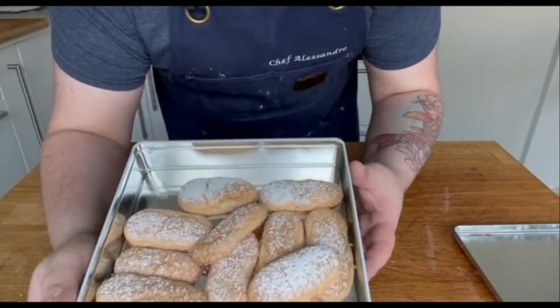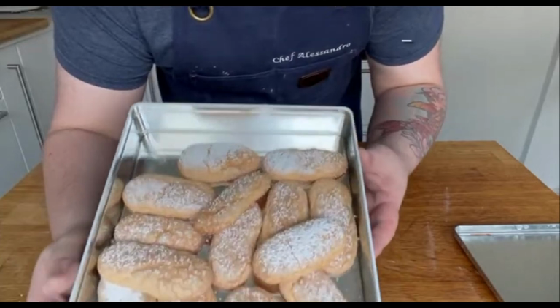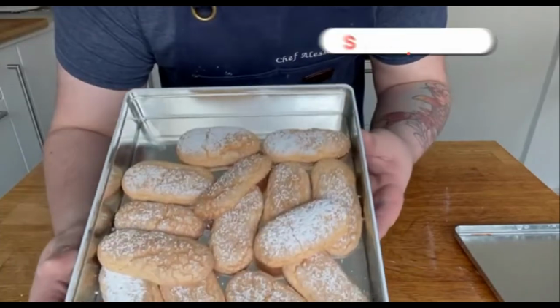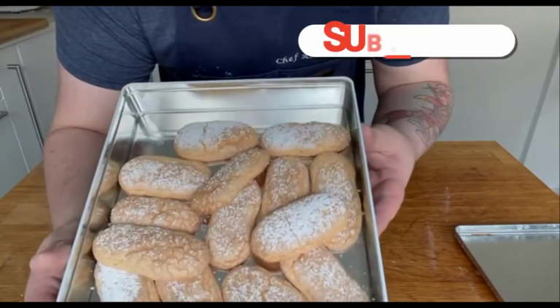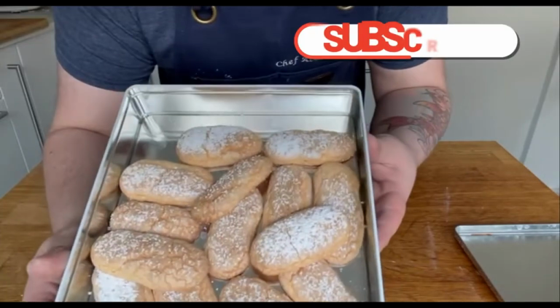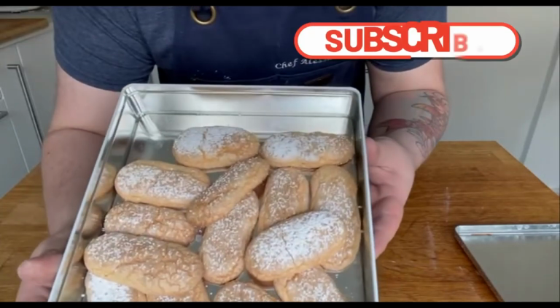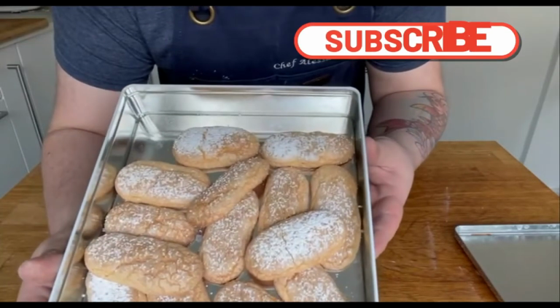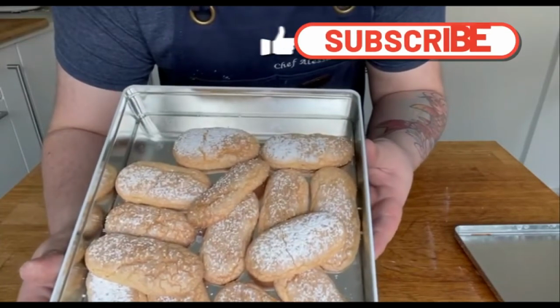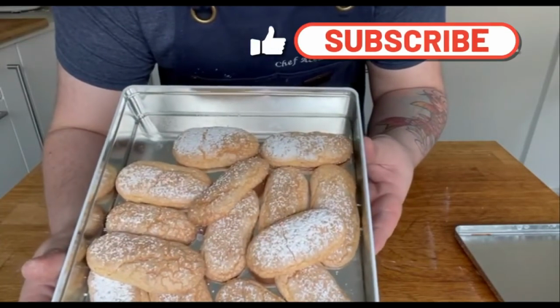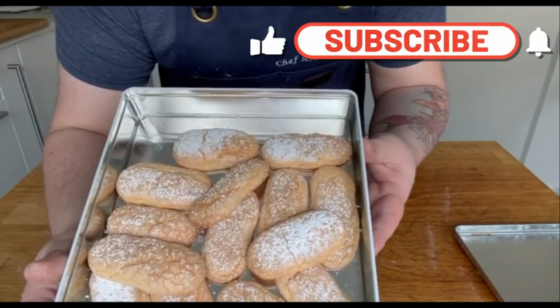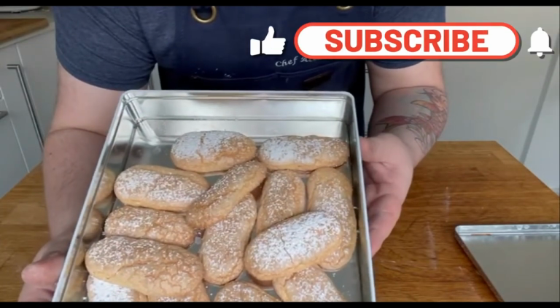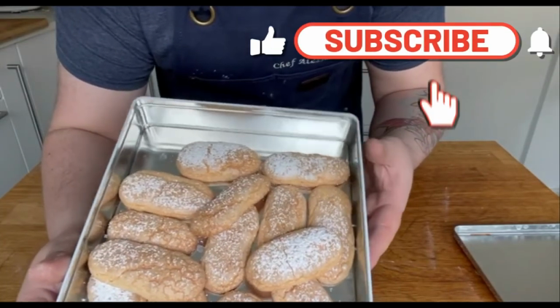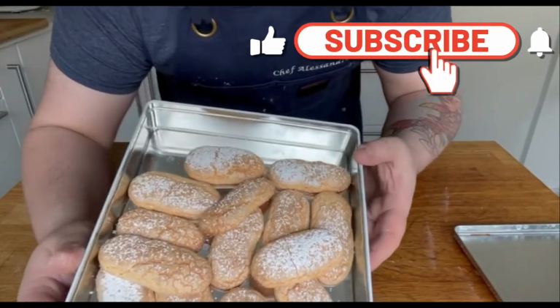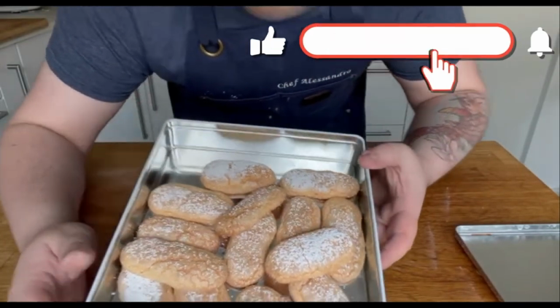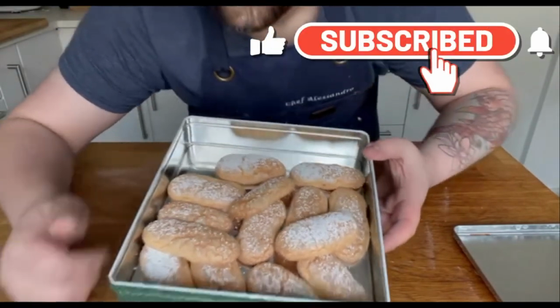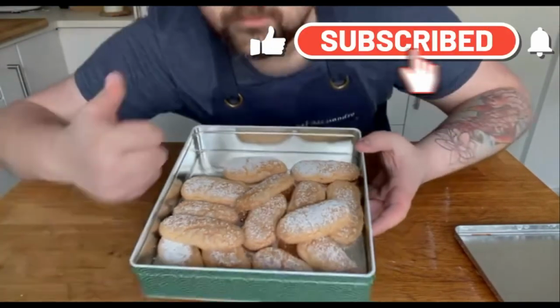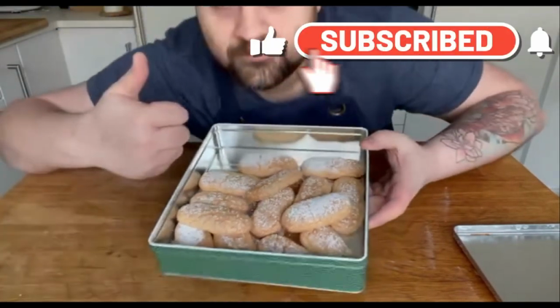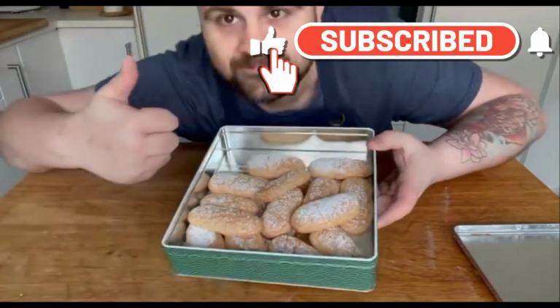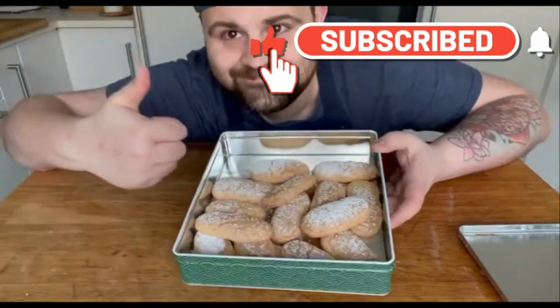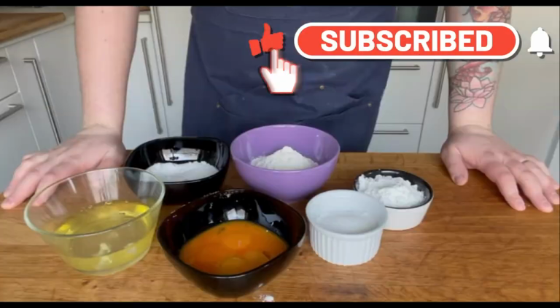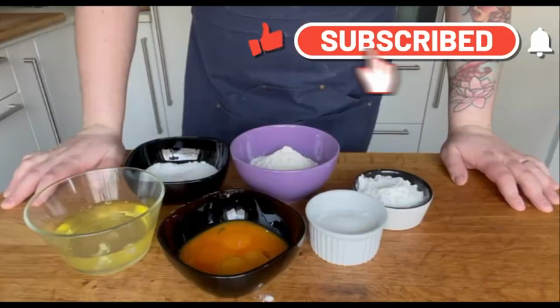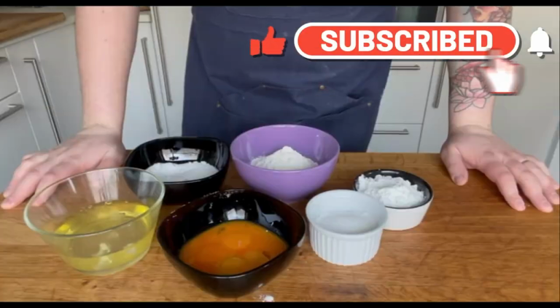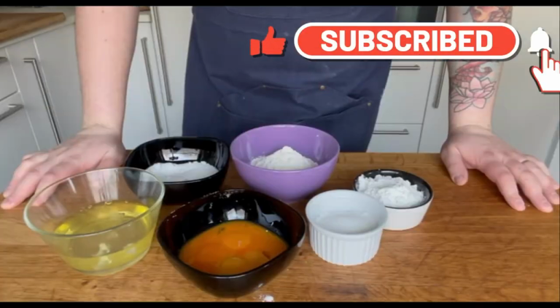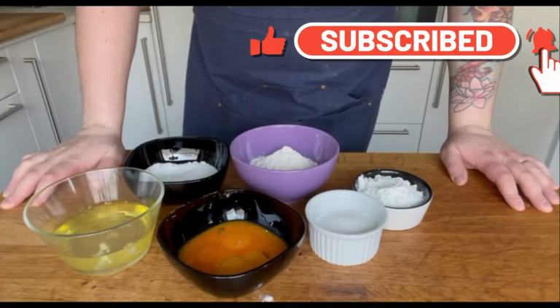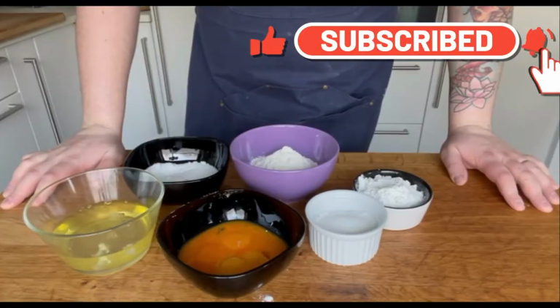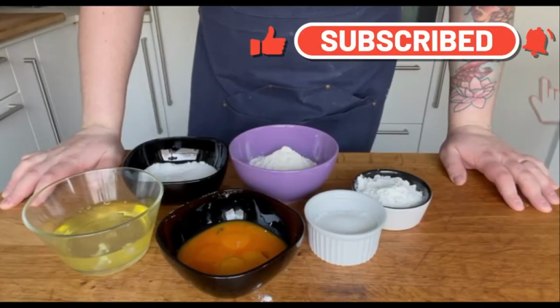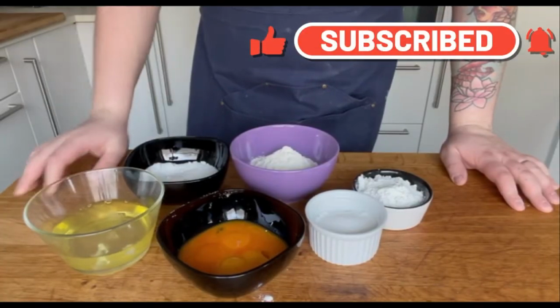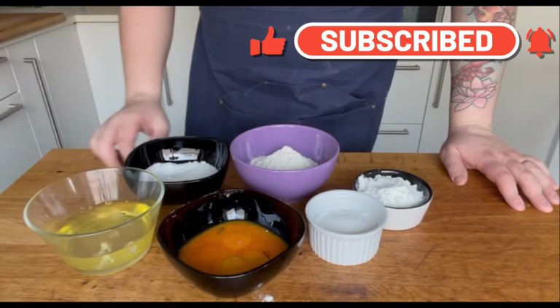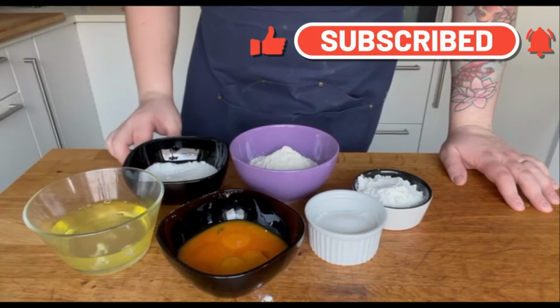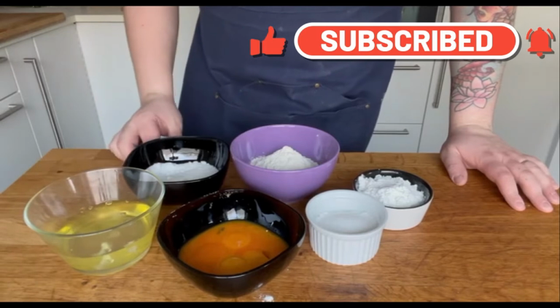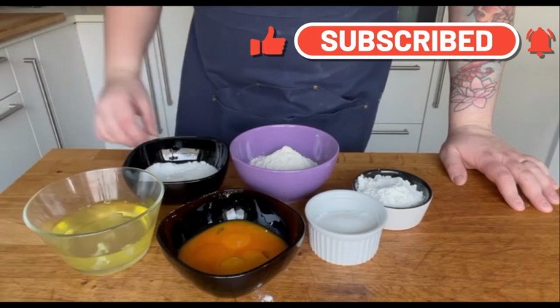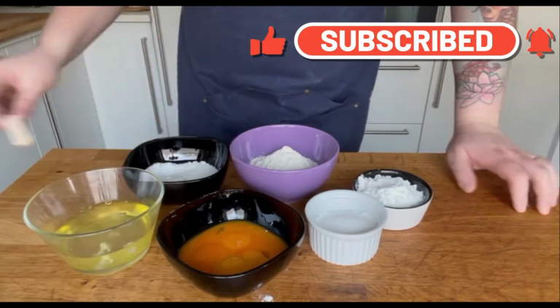Ciao a tutti! Welcome back to my channel. Today I'm gonna make Savoiardi, or as you may know them, ladyfingers.